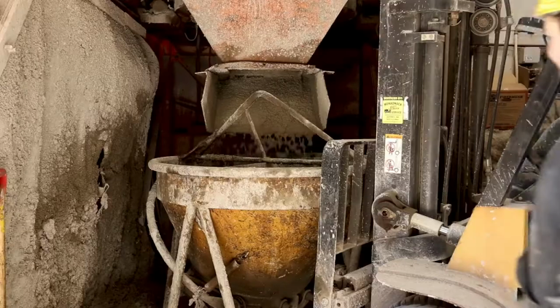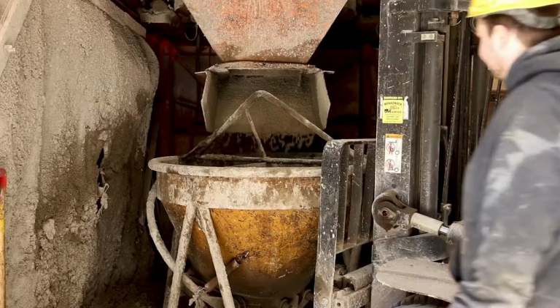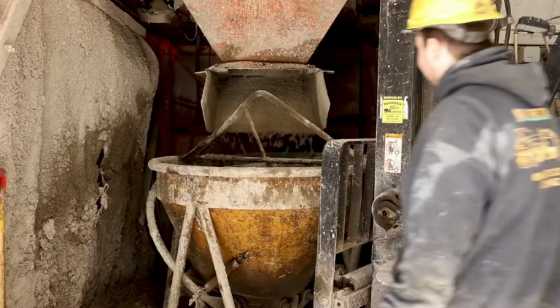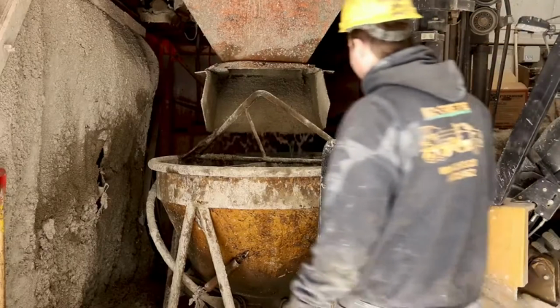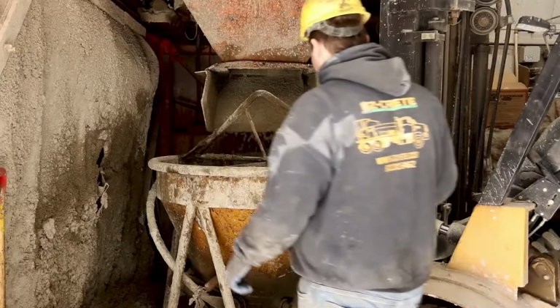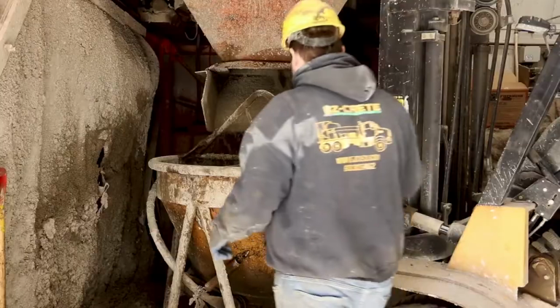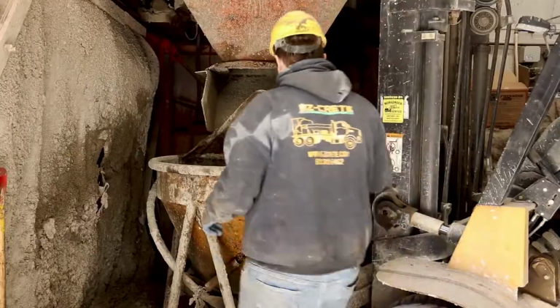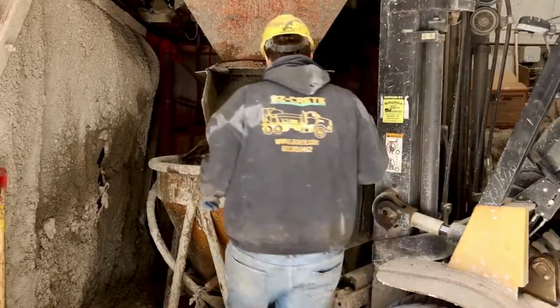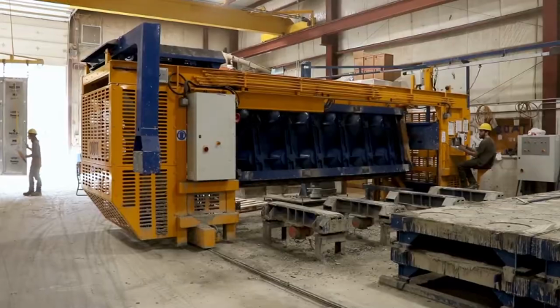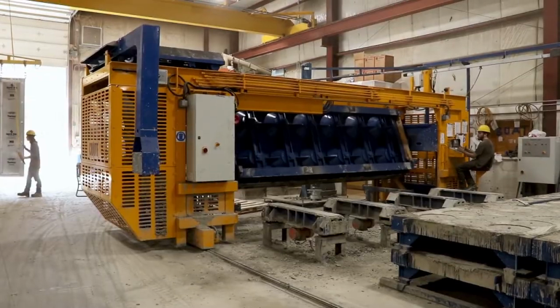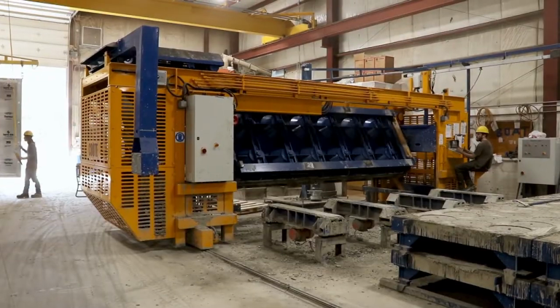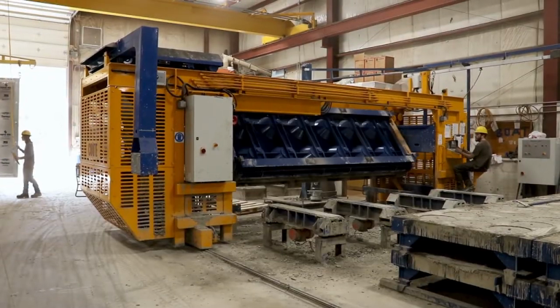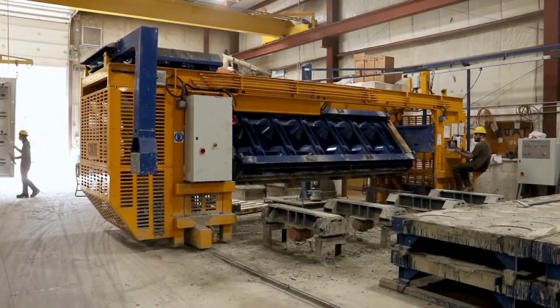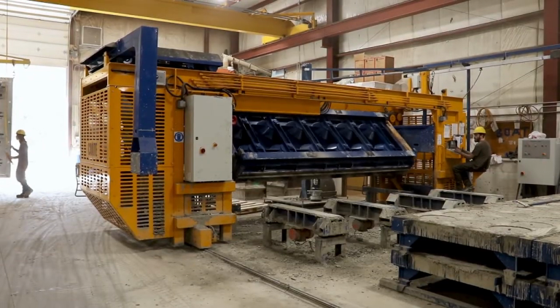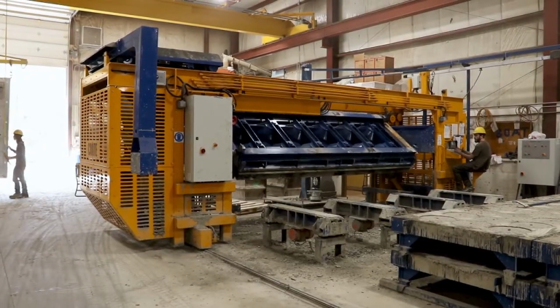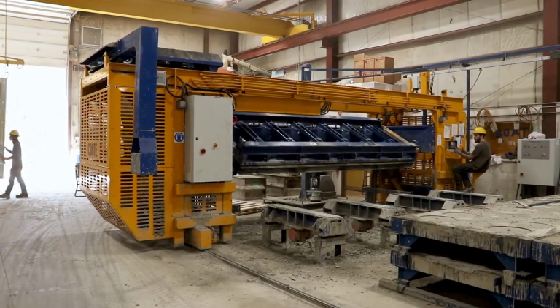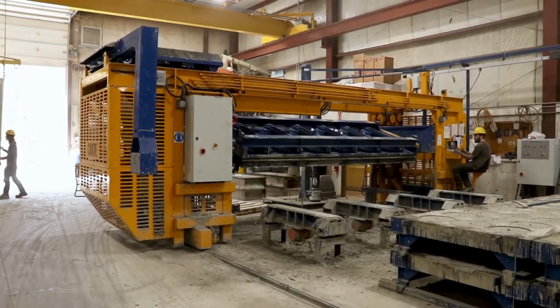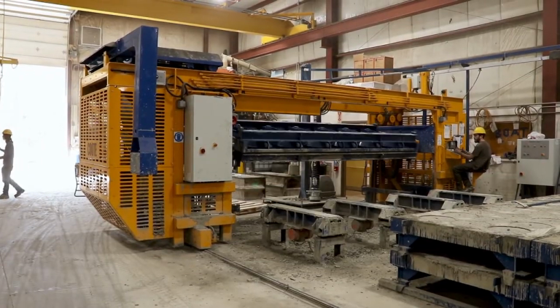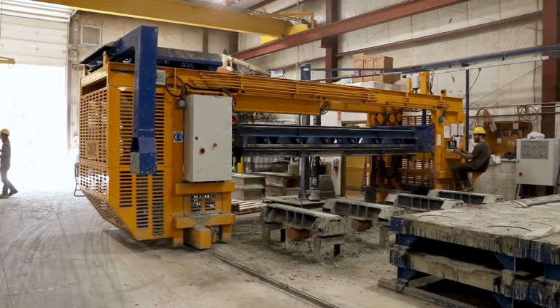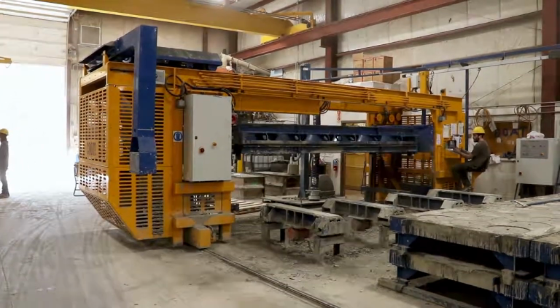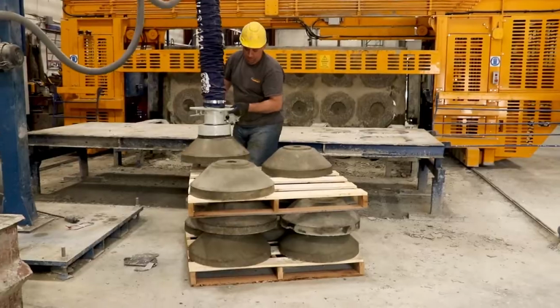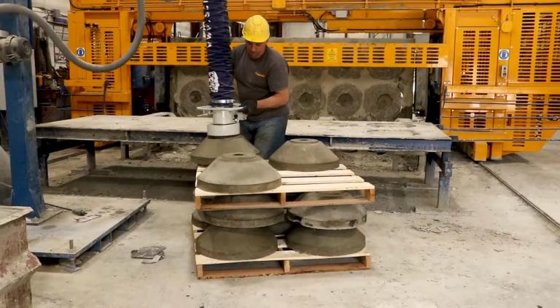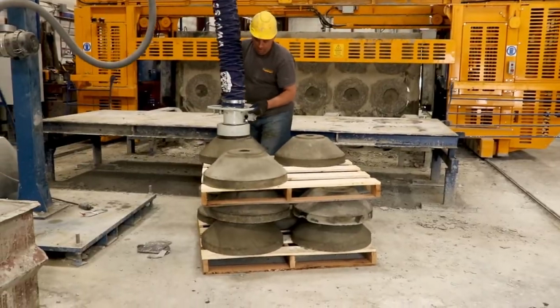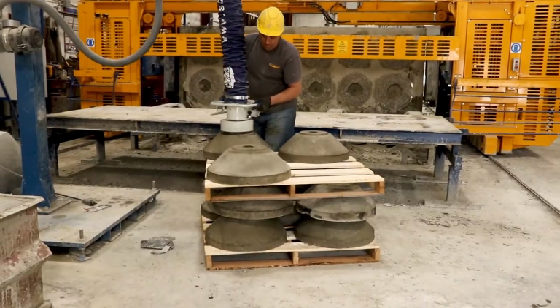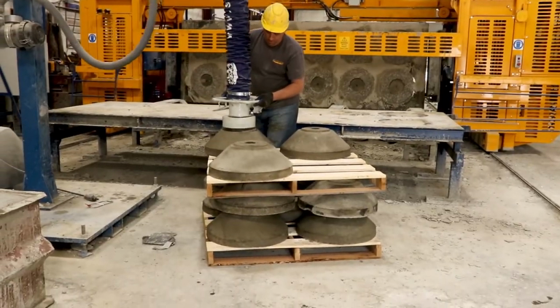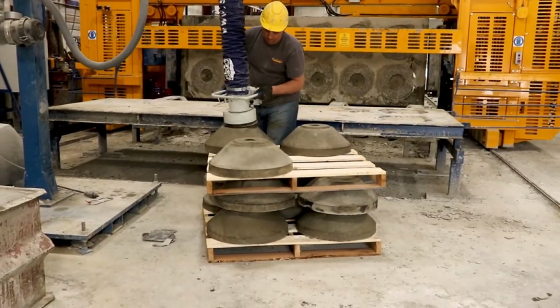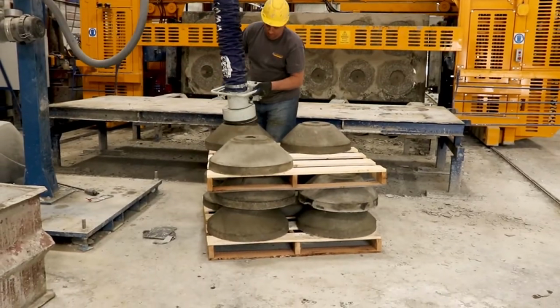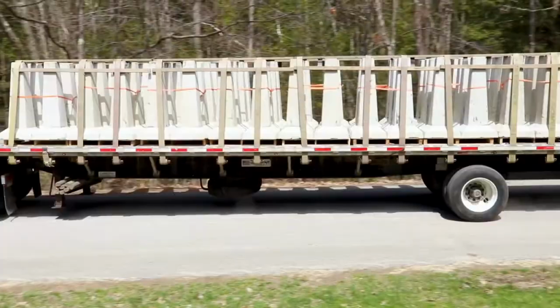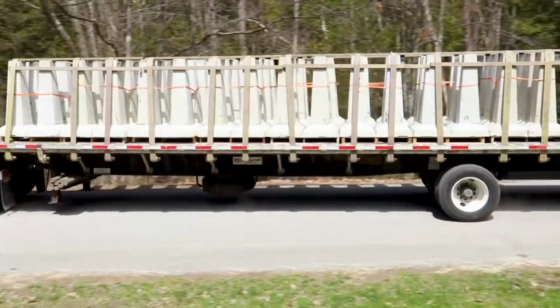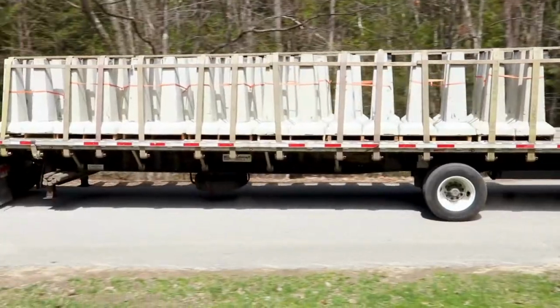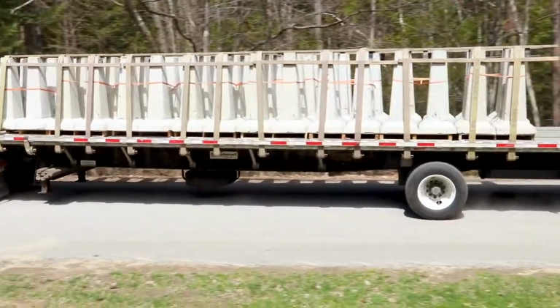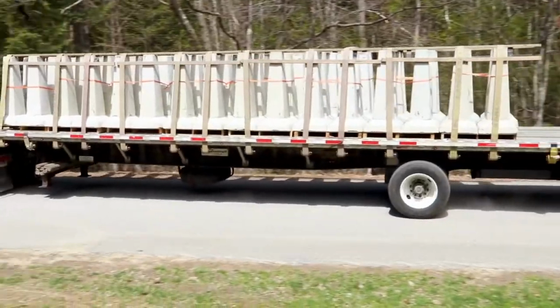Concrete is hard work. We make it easy with precast products for construction, landscaping, and security.